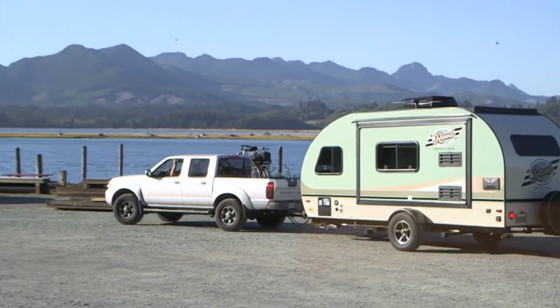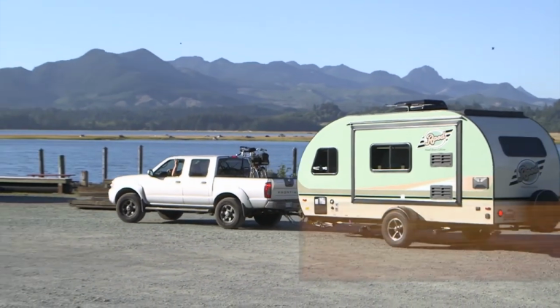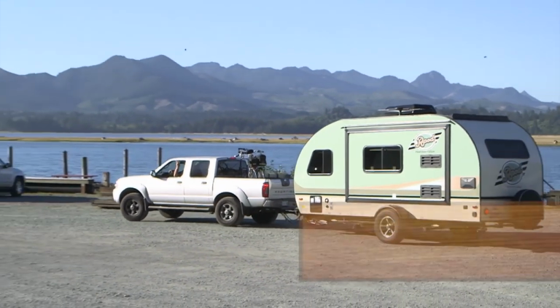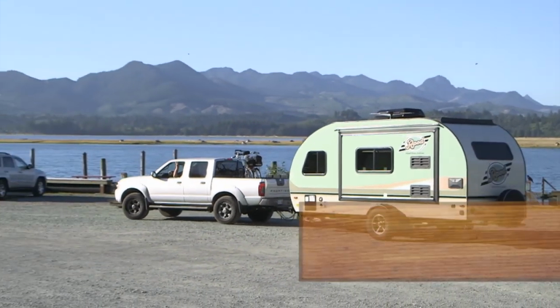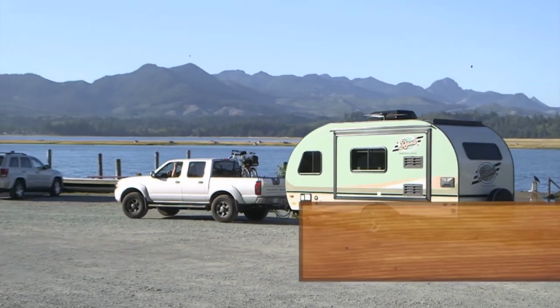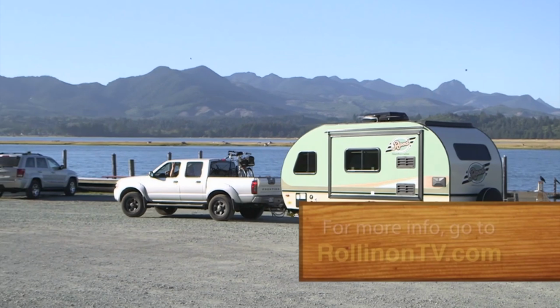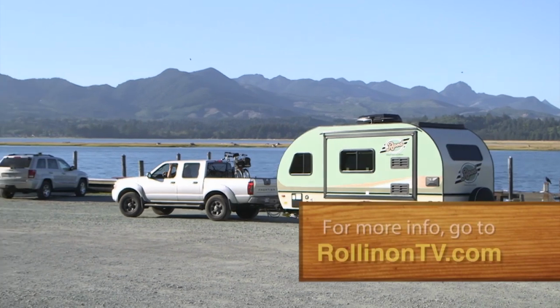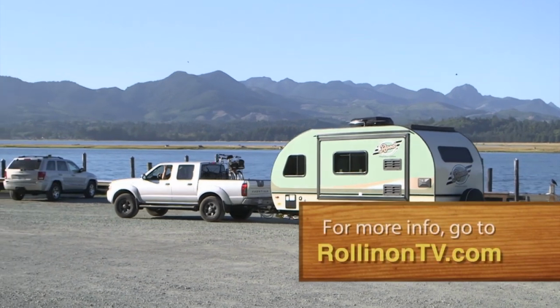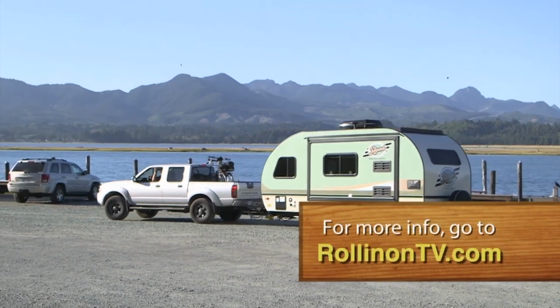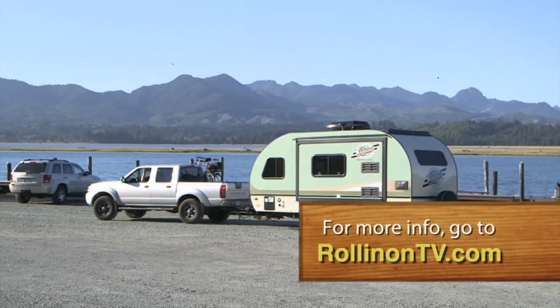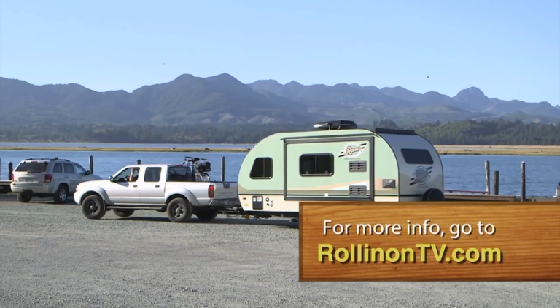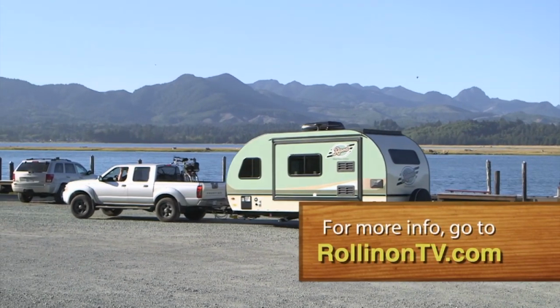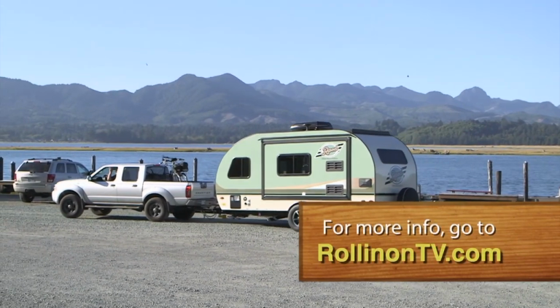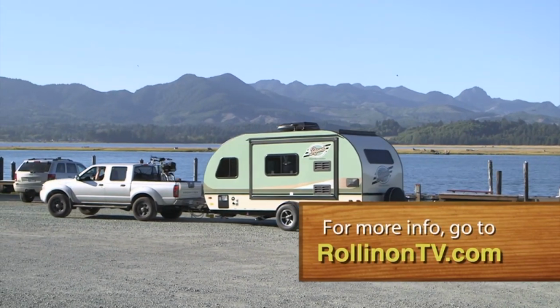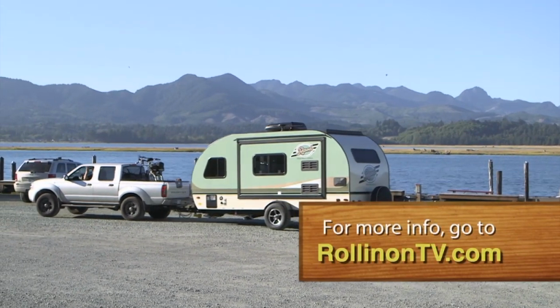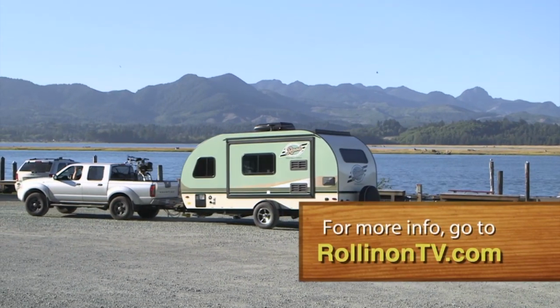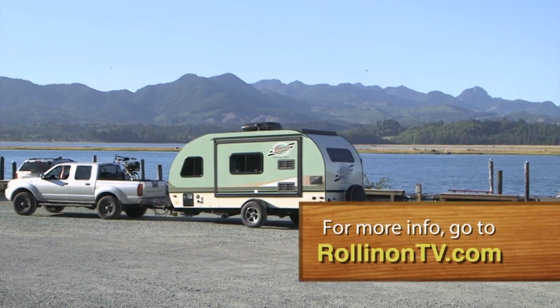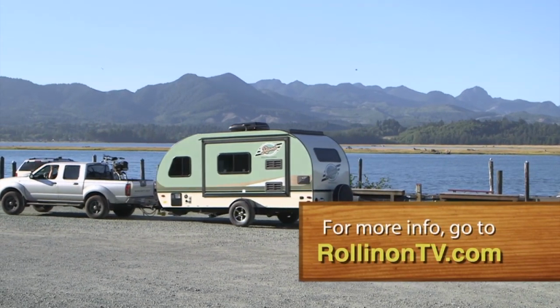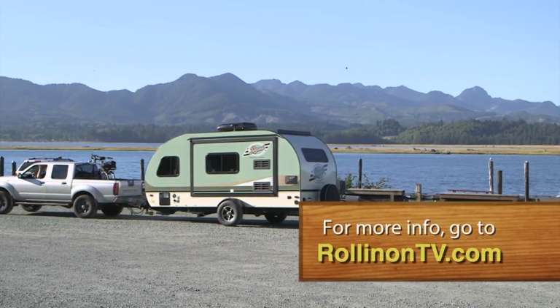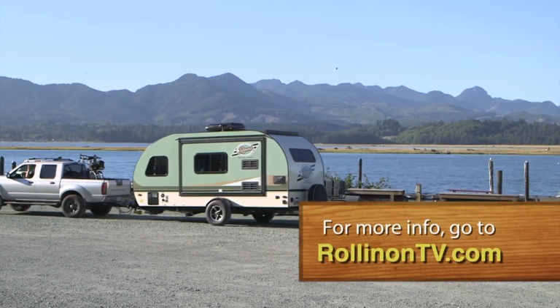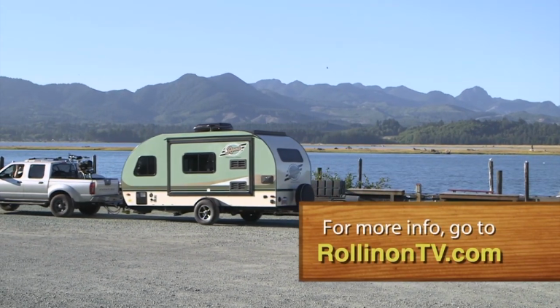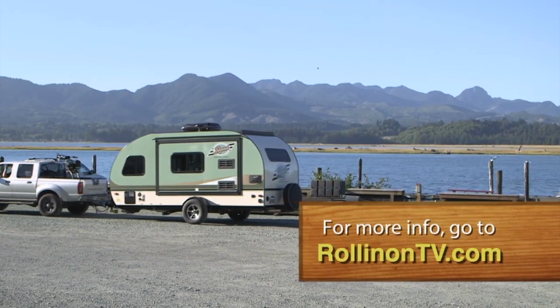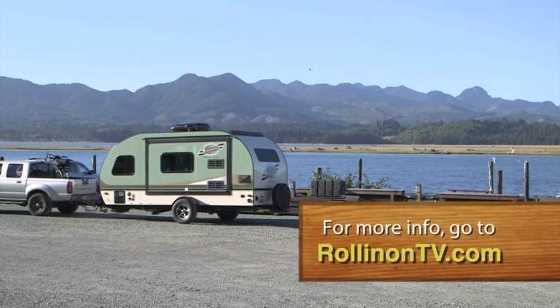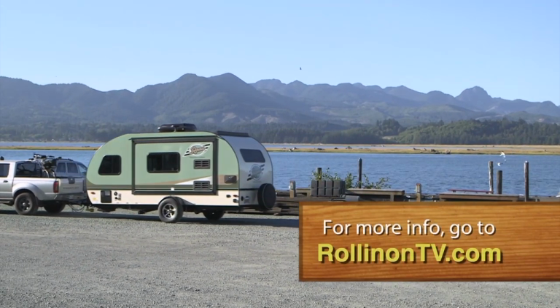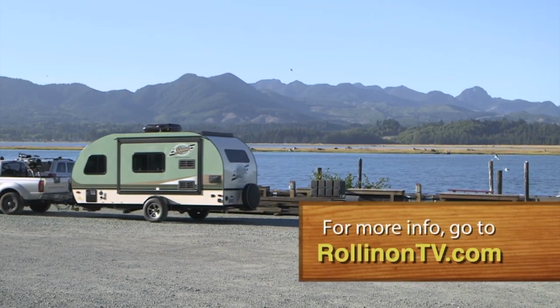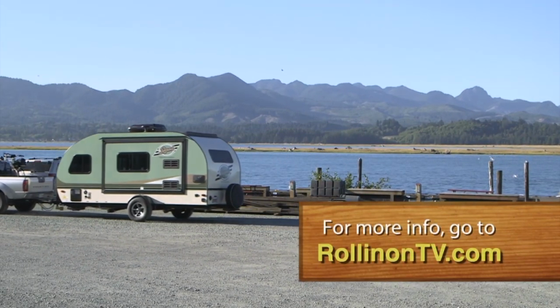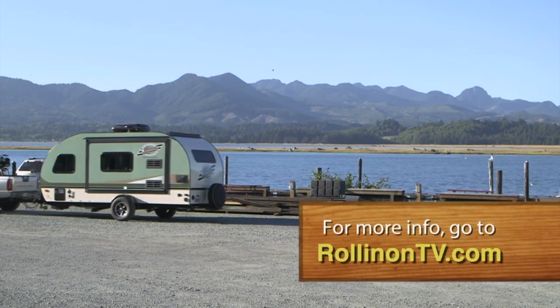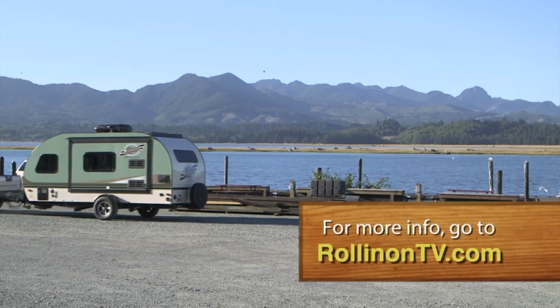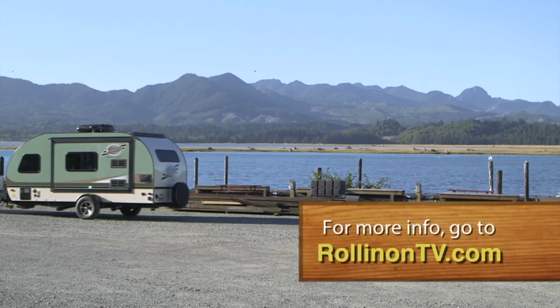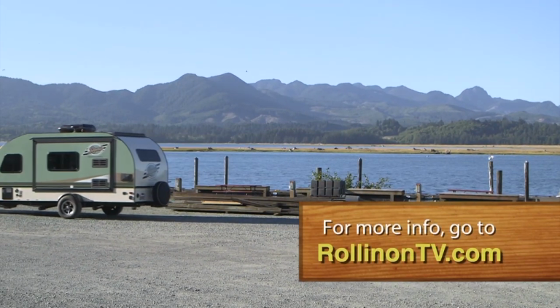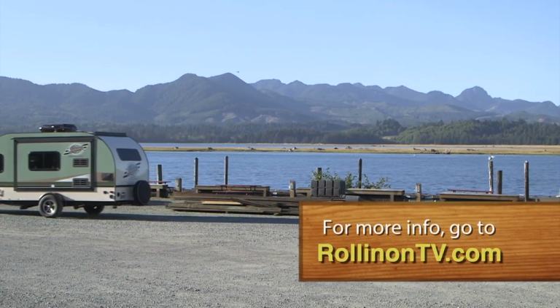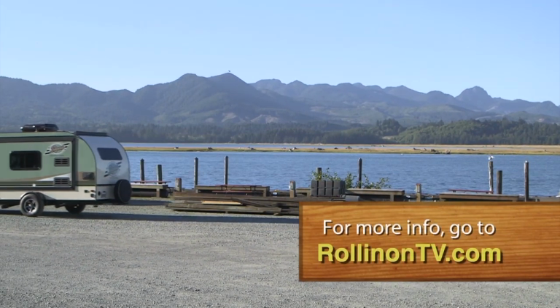For more information about the R-Pod trailer, log on to our website at rollingontv.com.